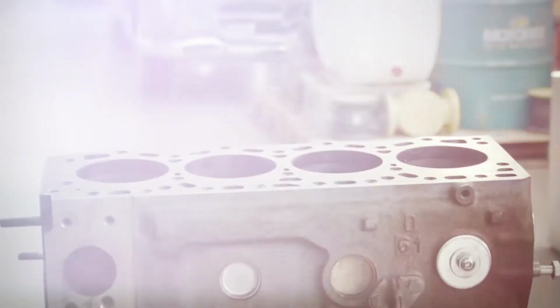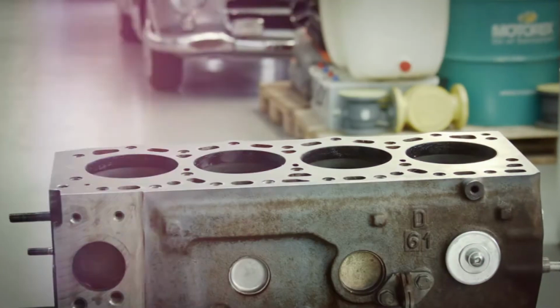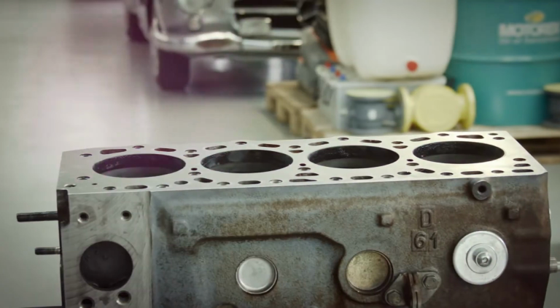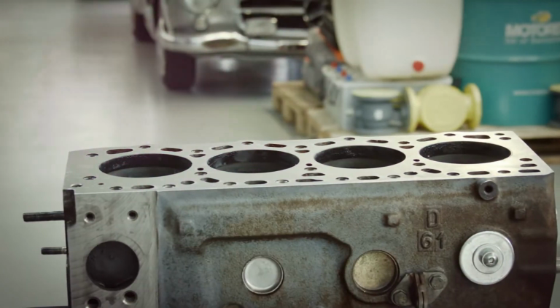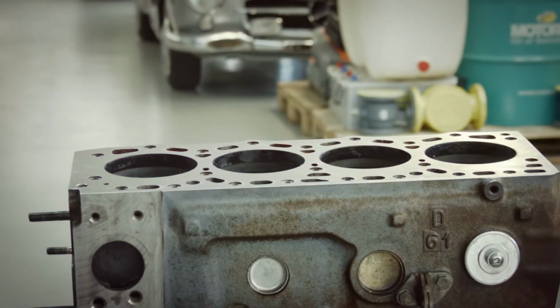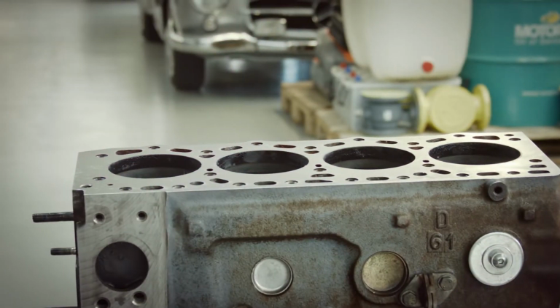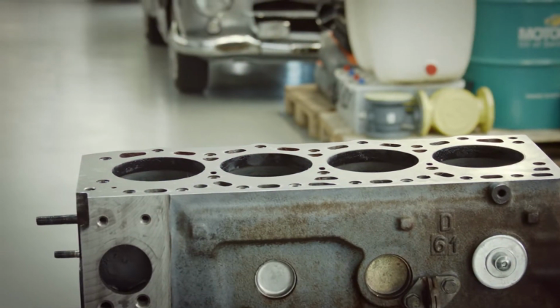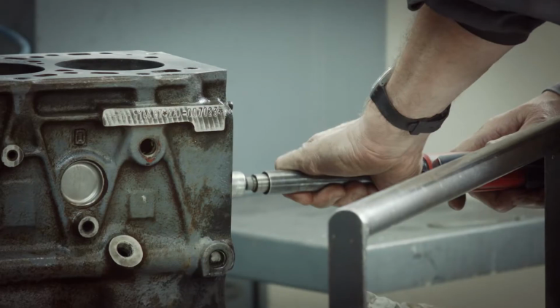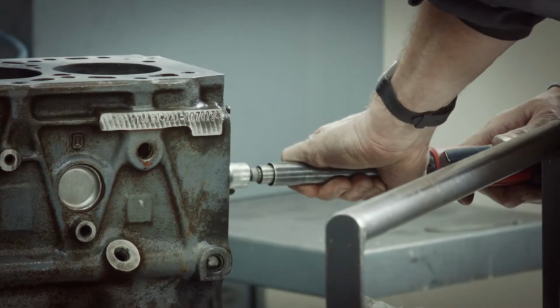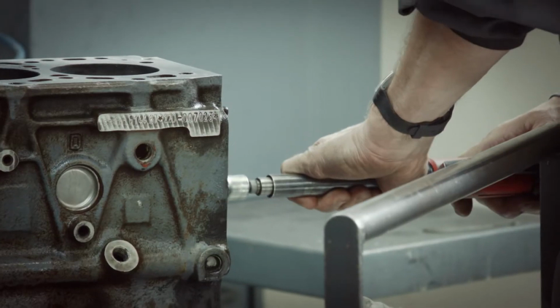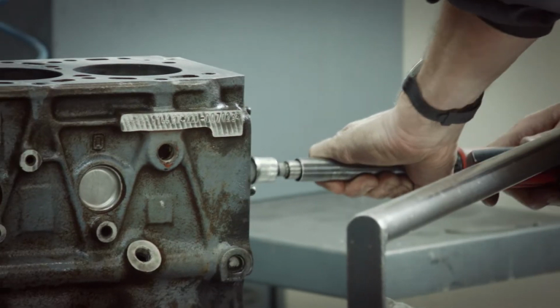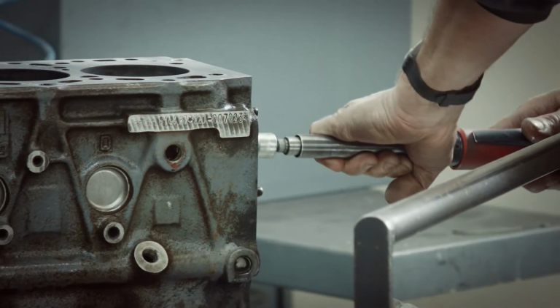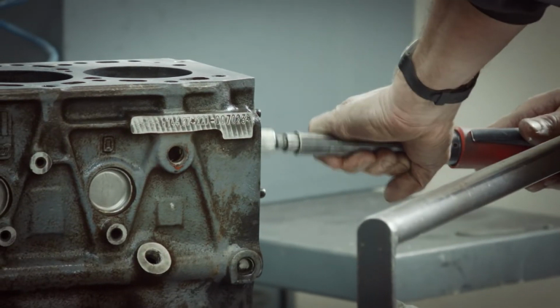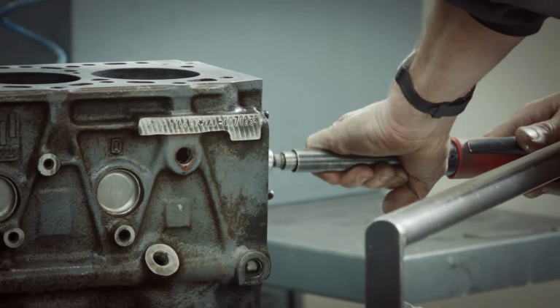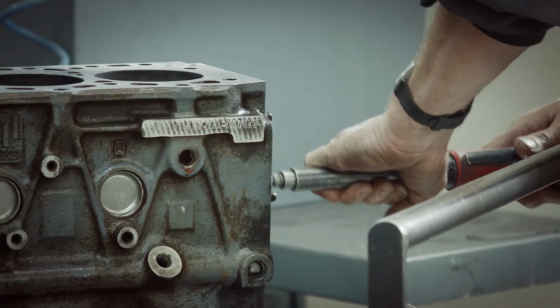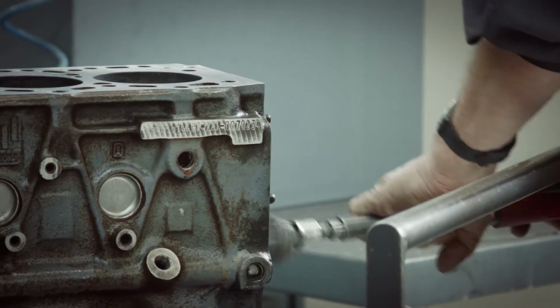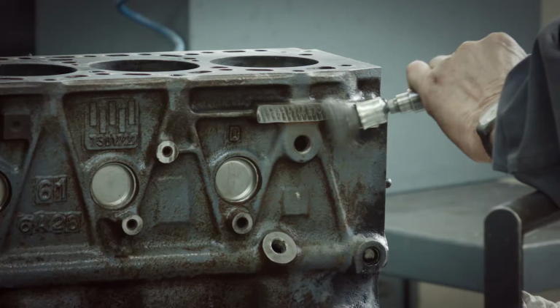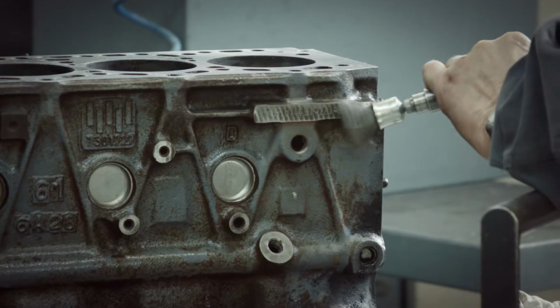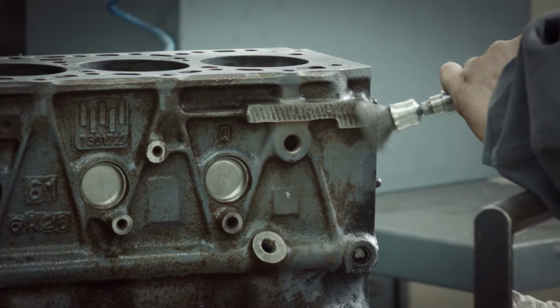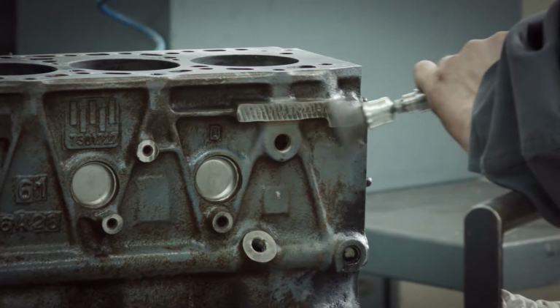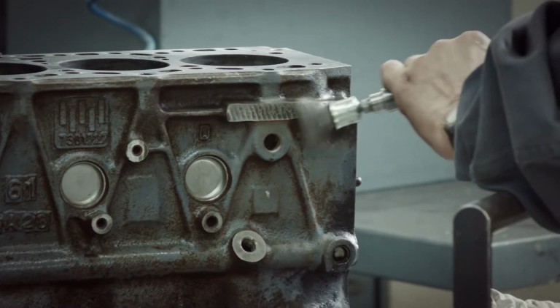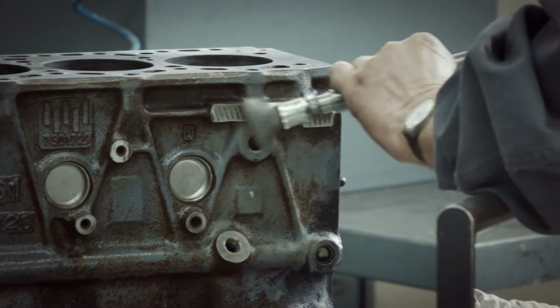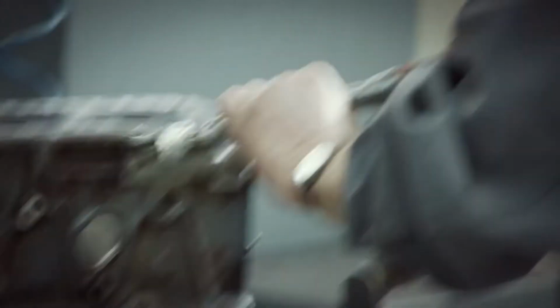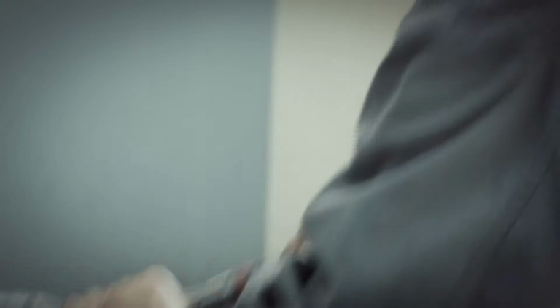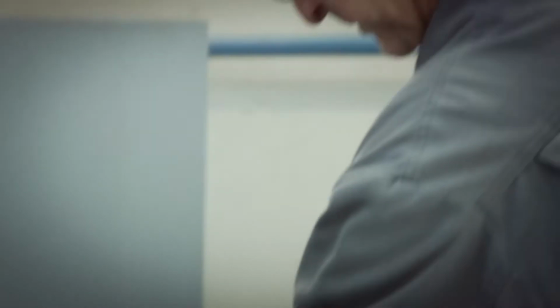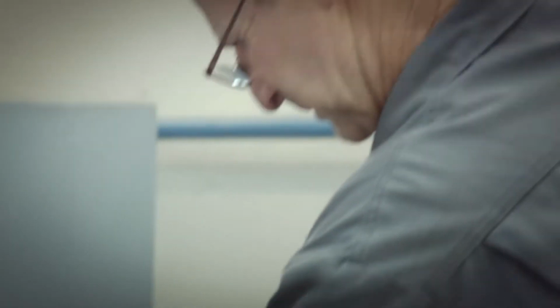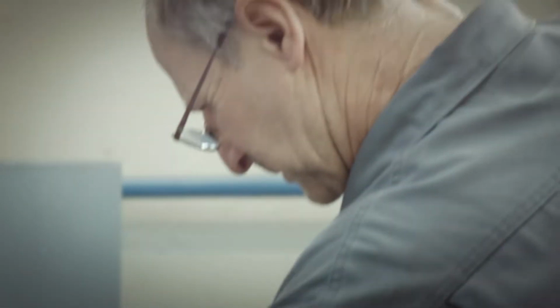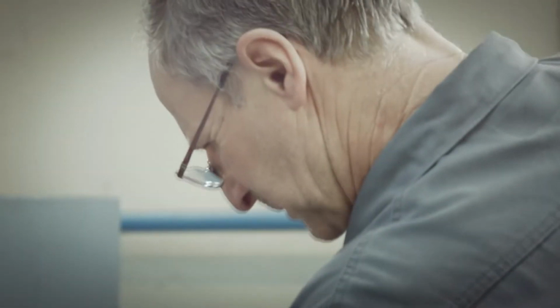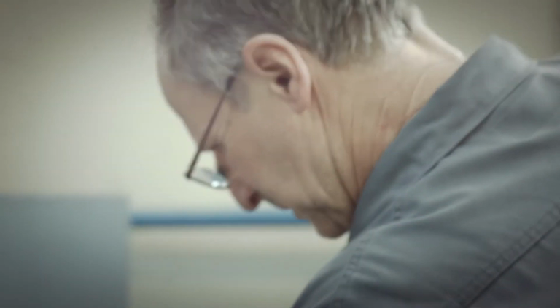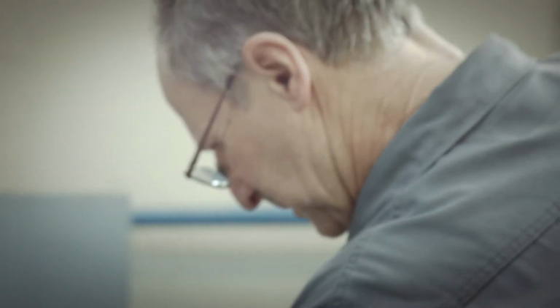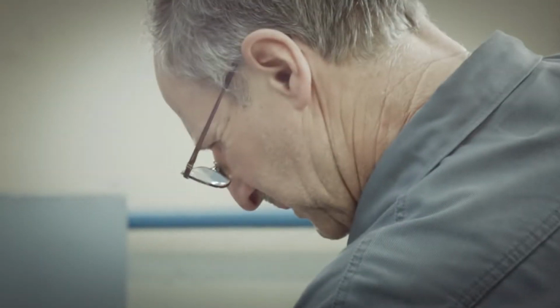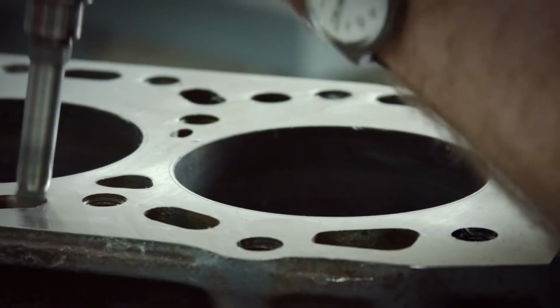We have to make sure that everywhere in the engine block is clean and free of carbon. It's time for handwork again.